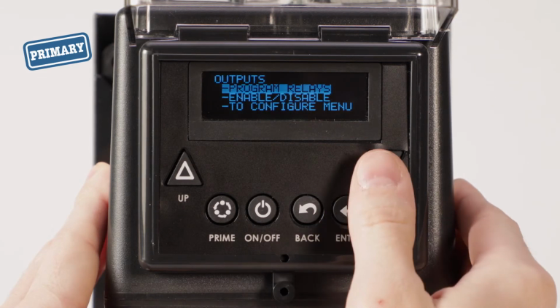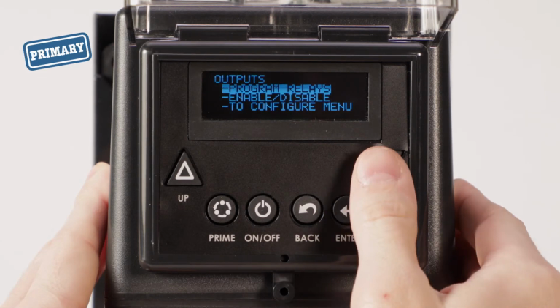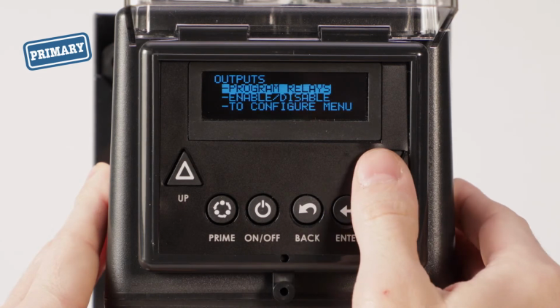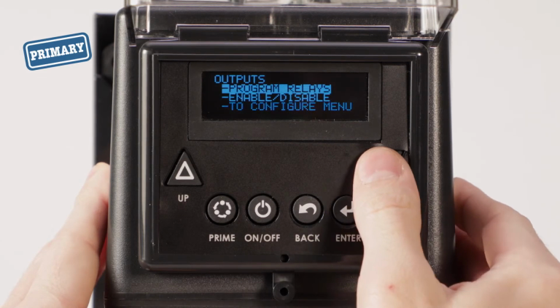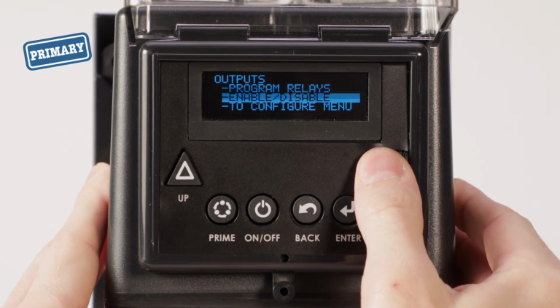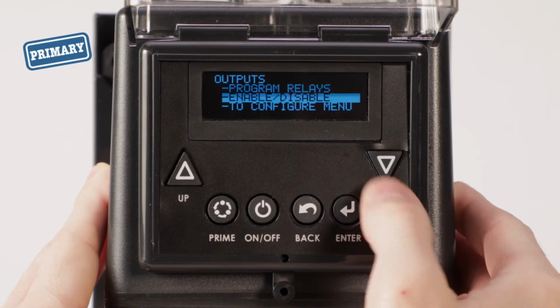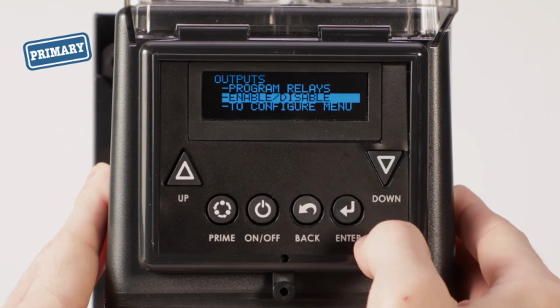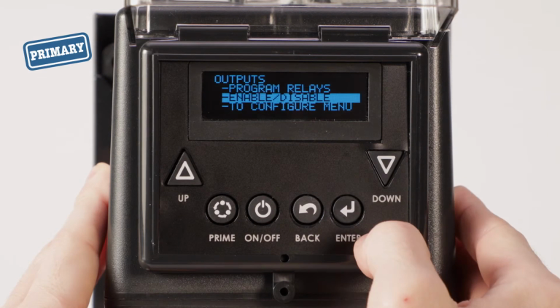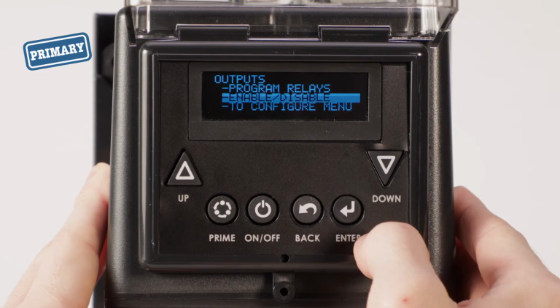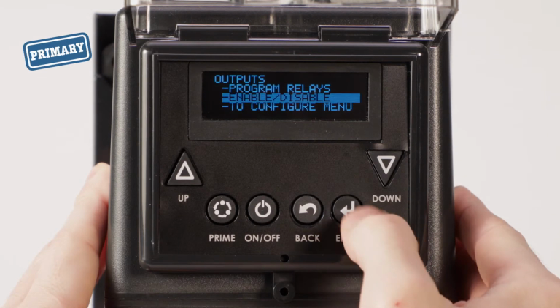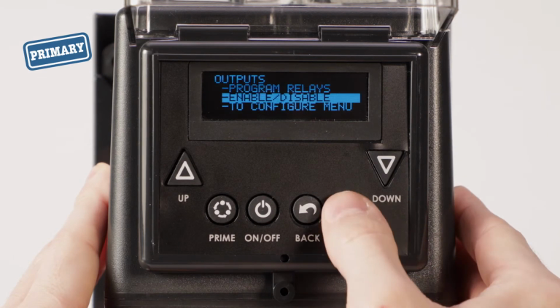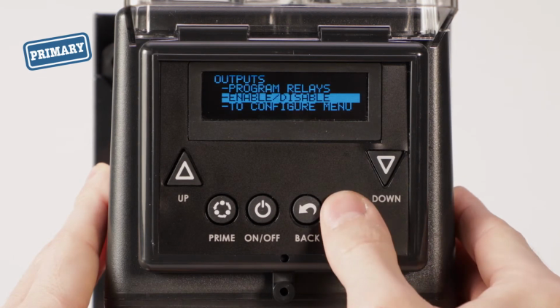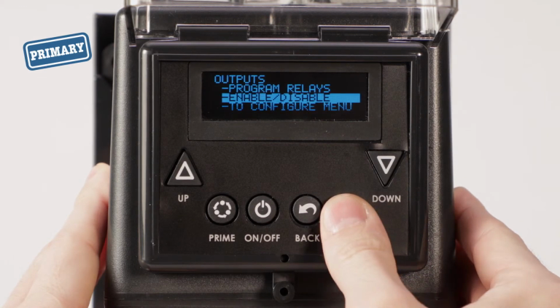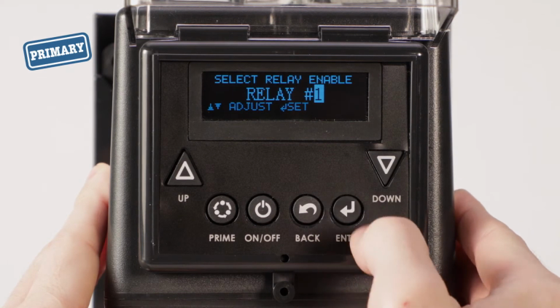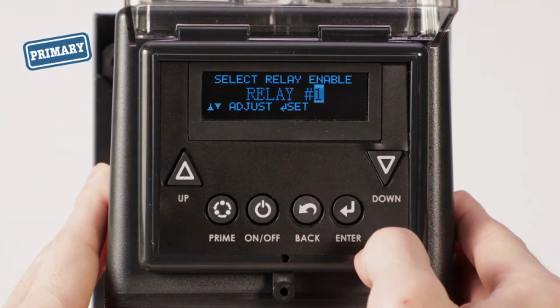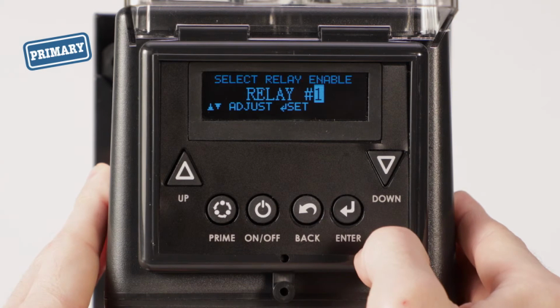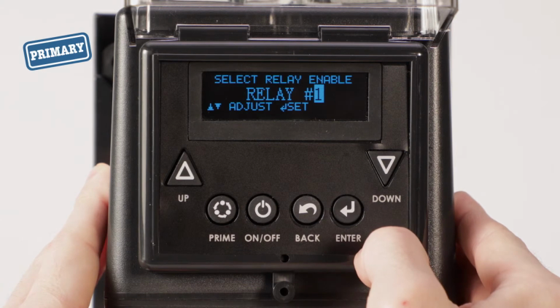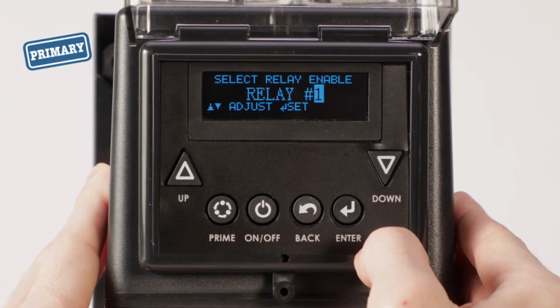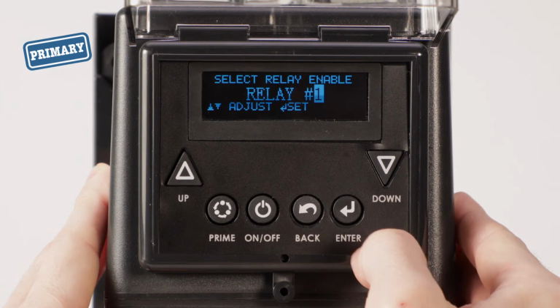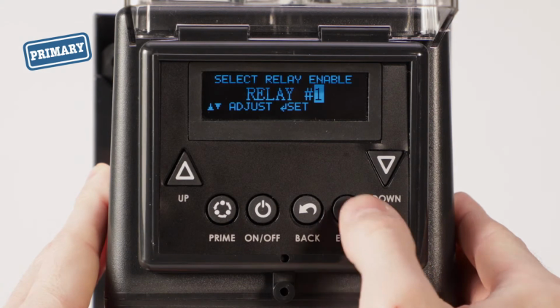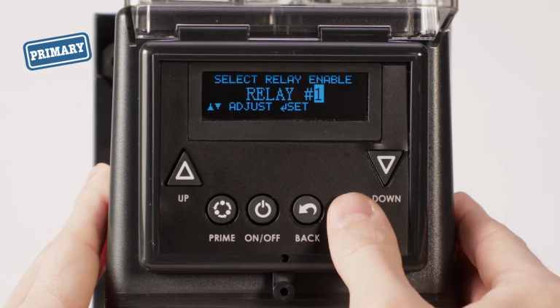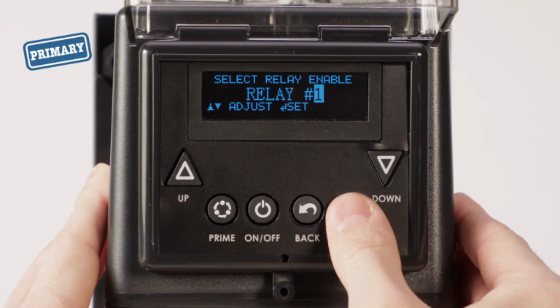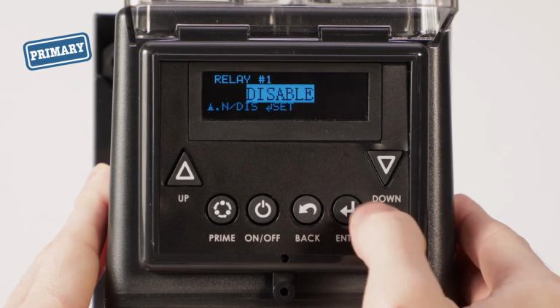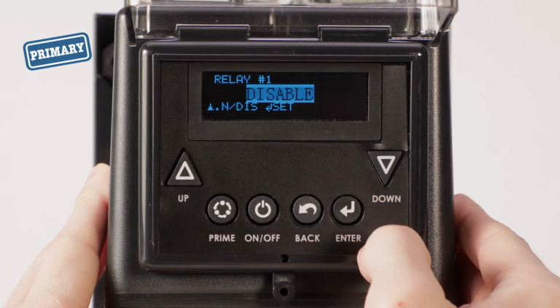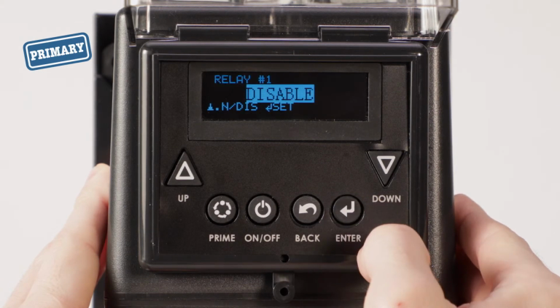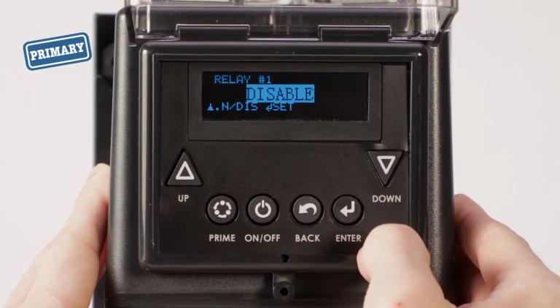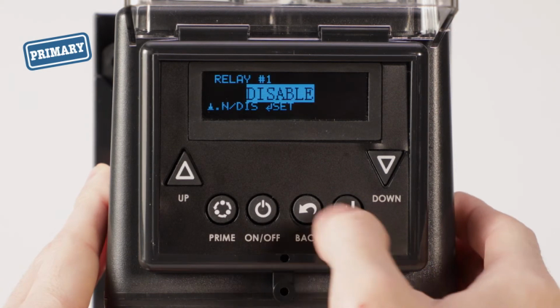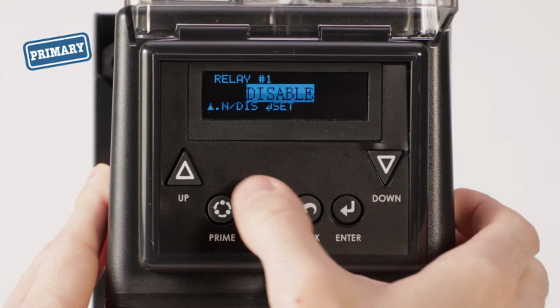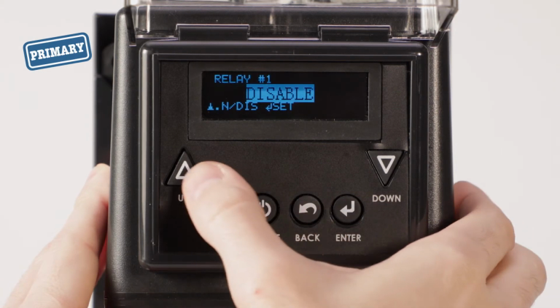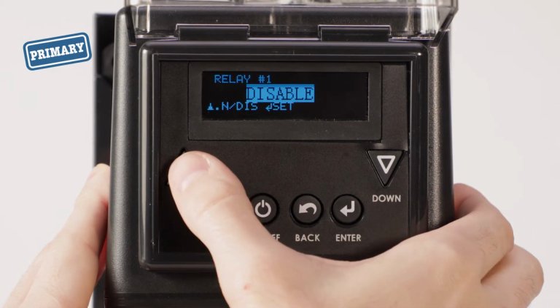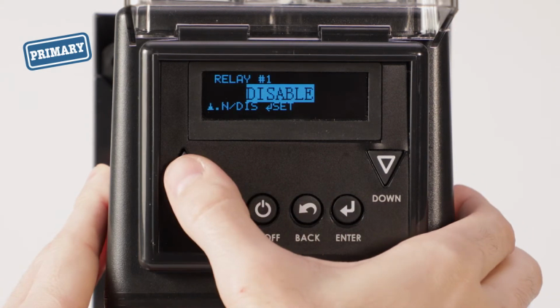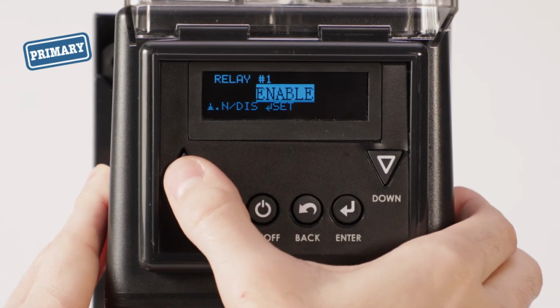Select enable-disable and relay 1. Set relay 1 to enable.